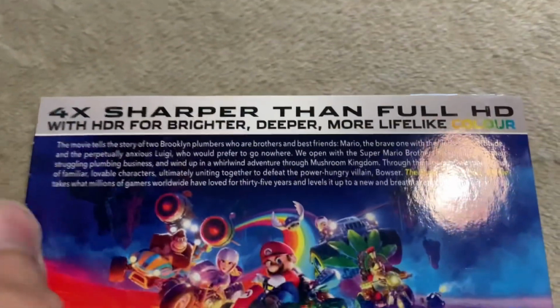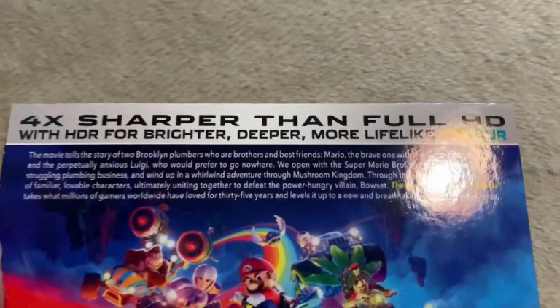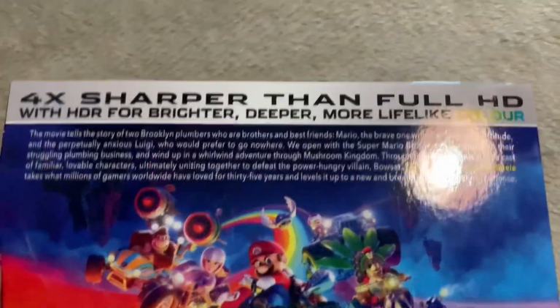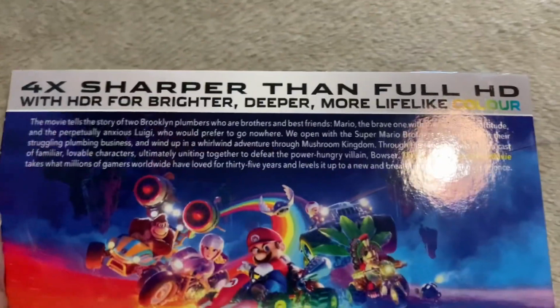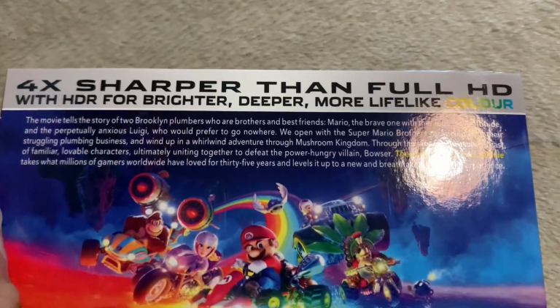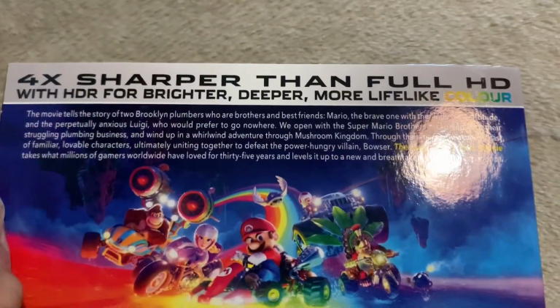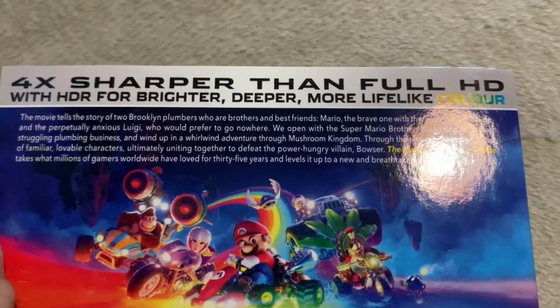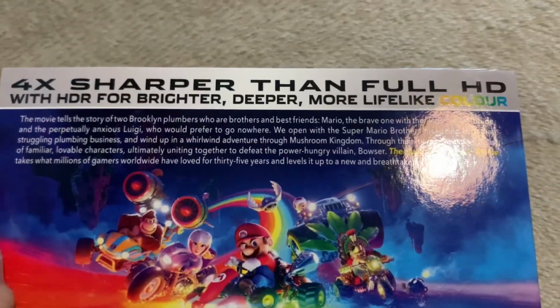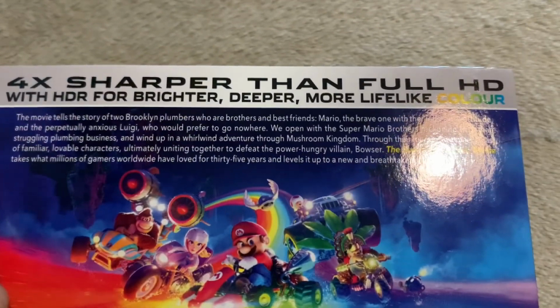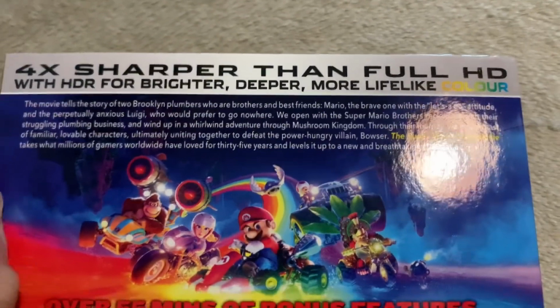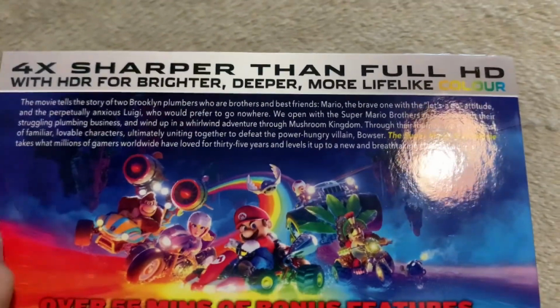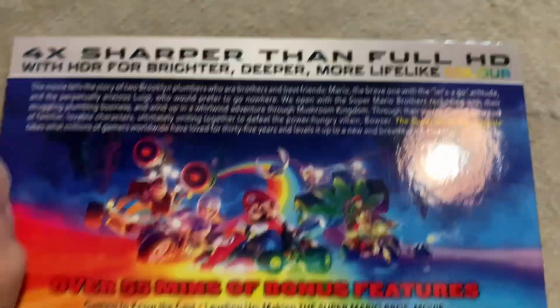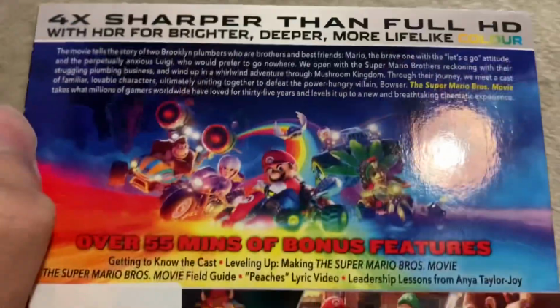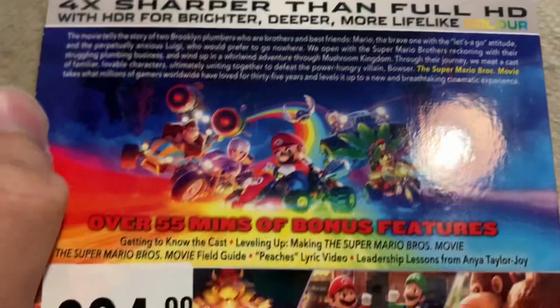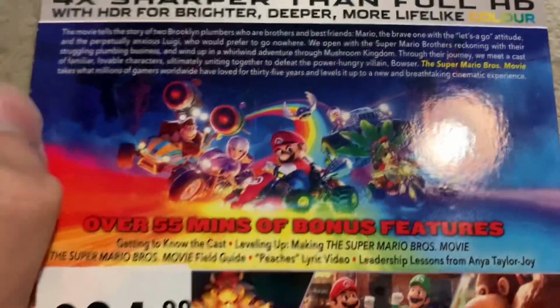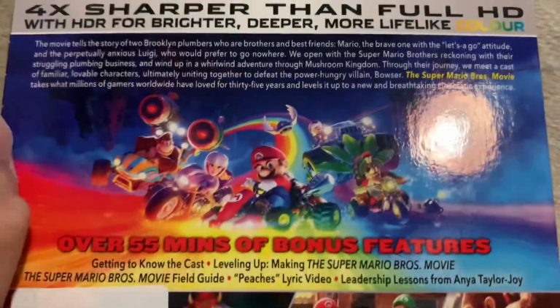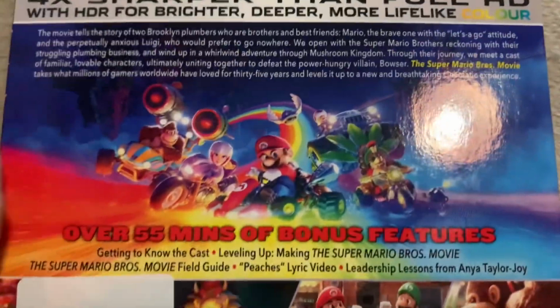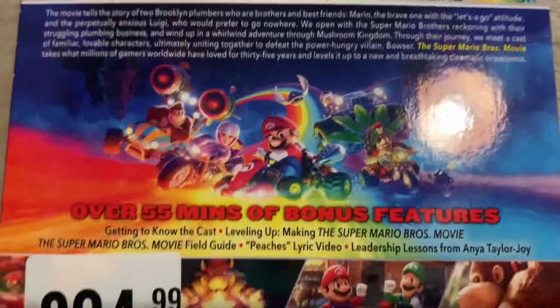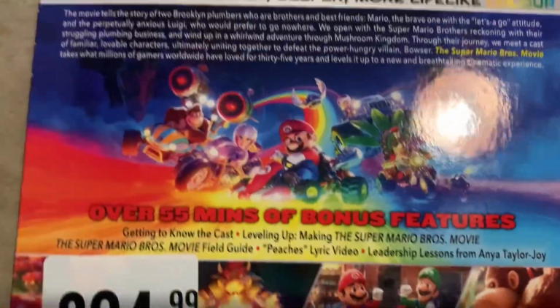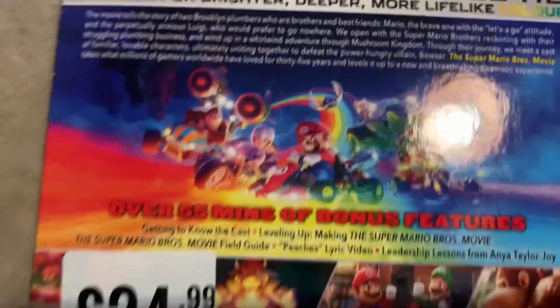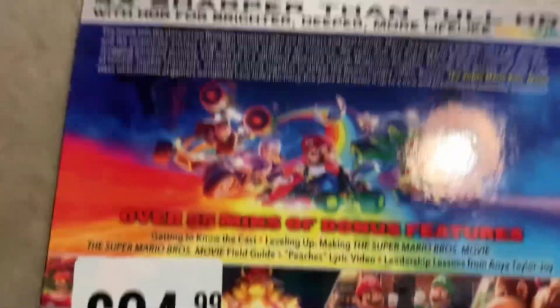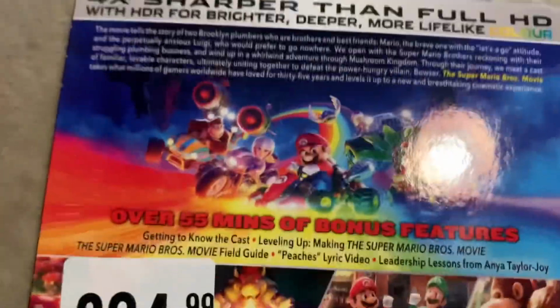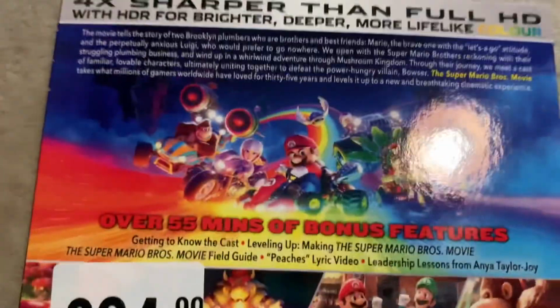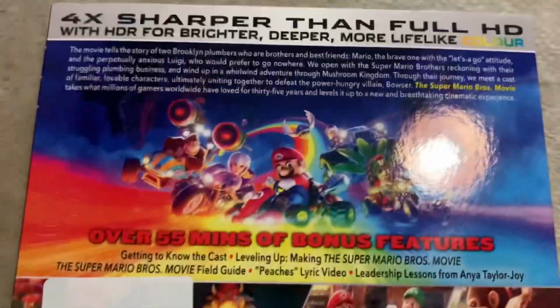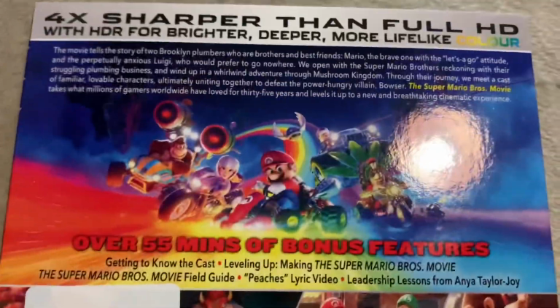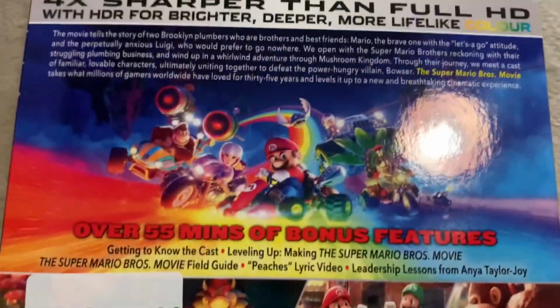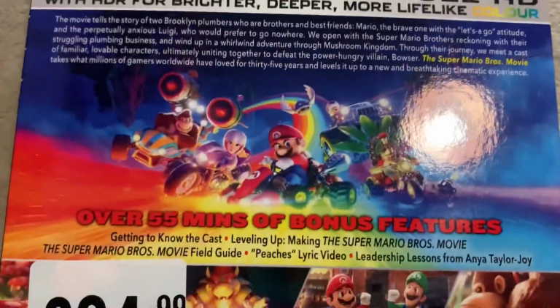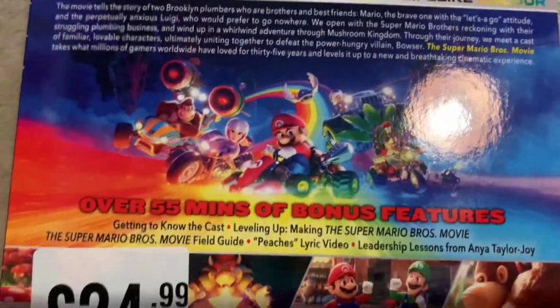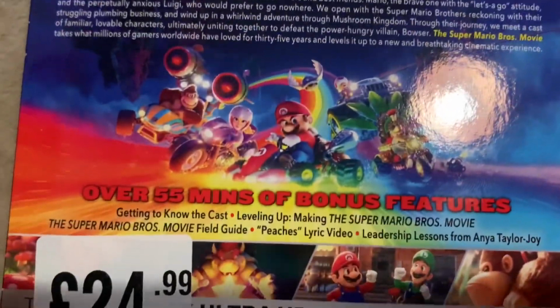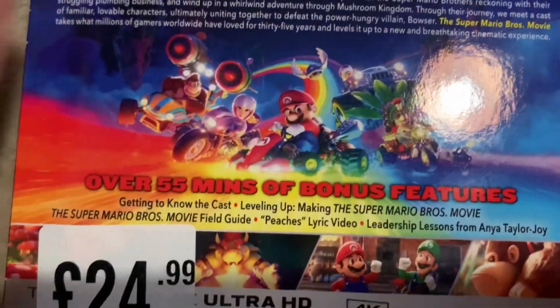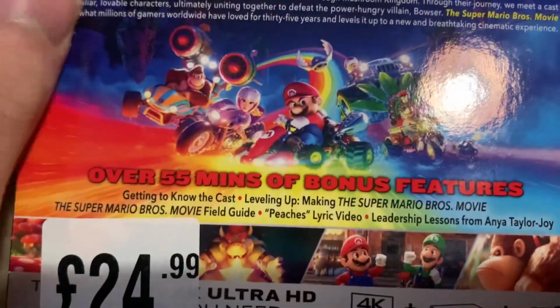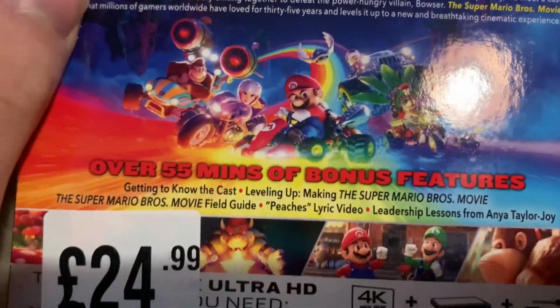There's a plot synopsis. There's an image of them riding on Rainbow Road, kind of like another poster.